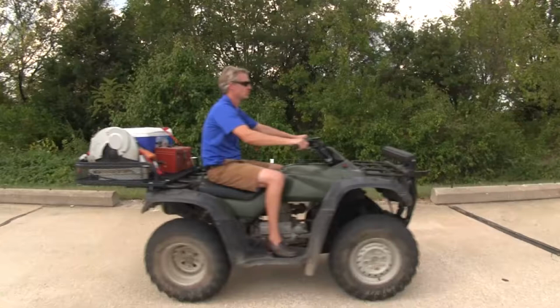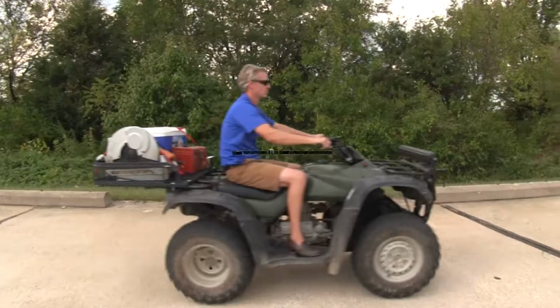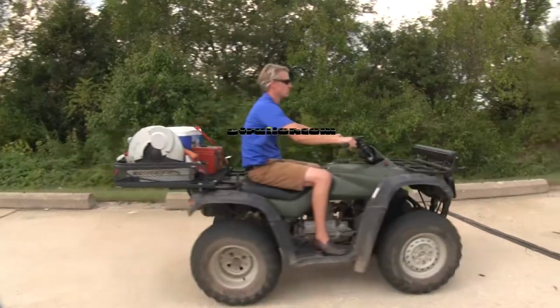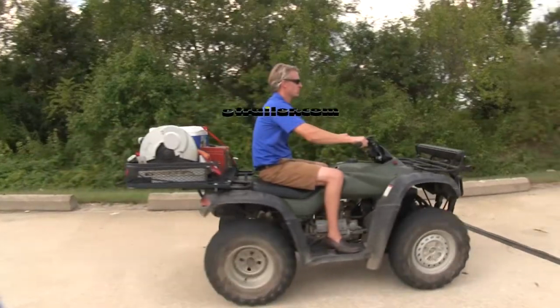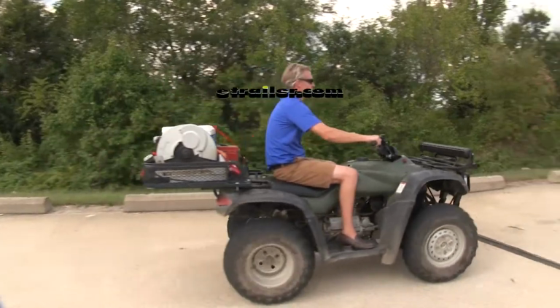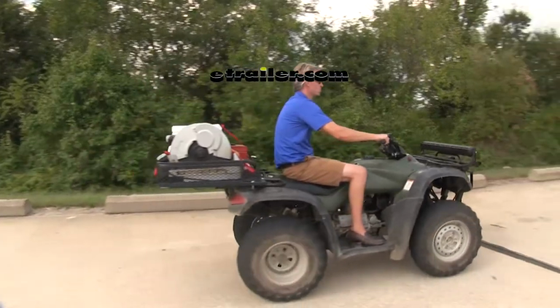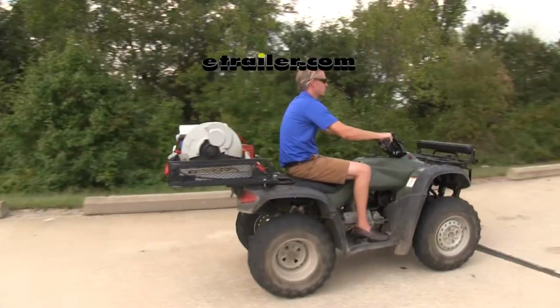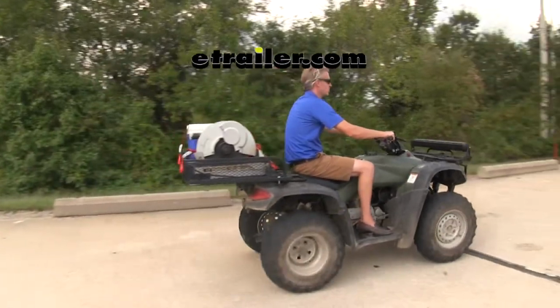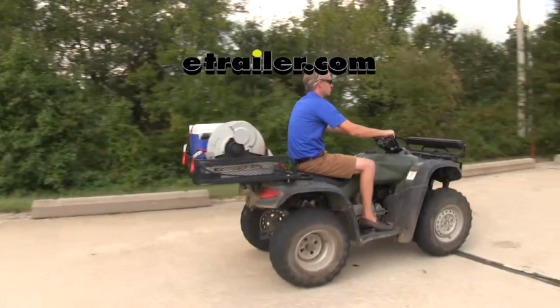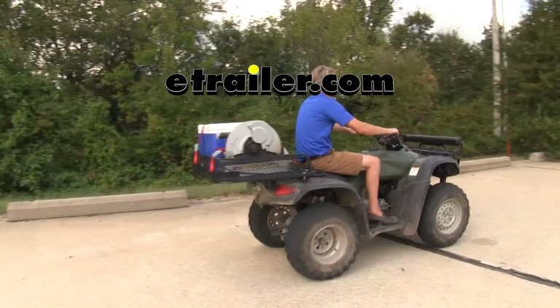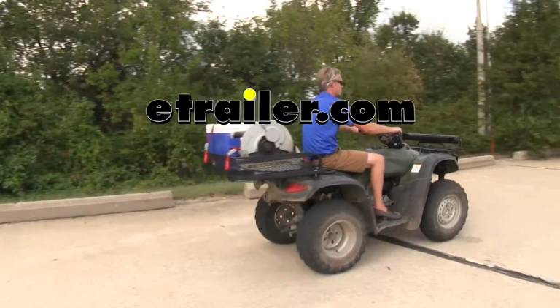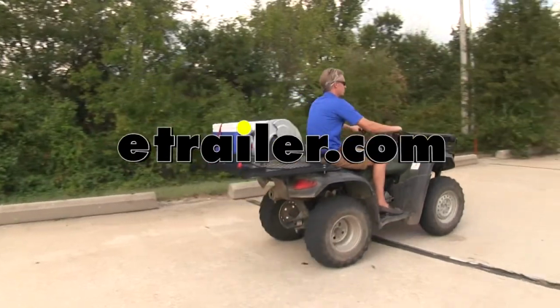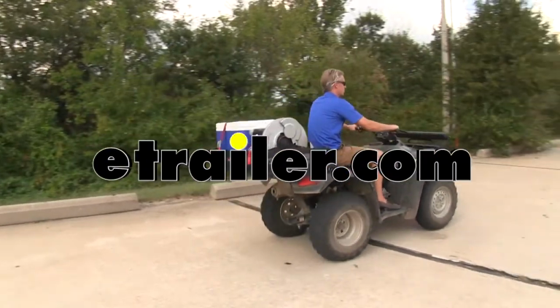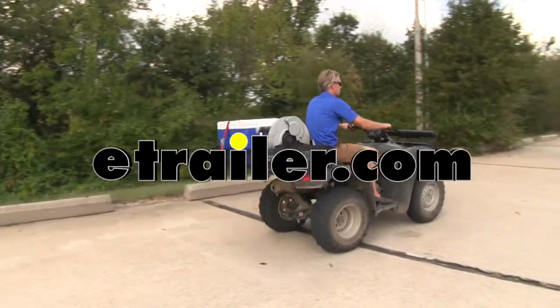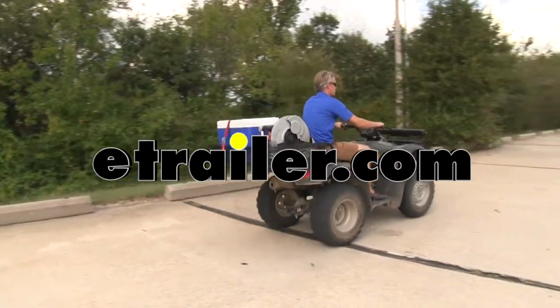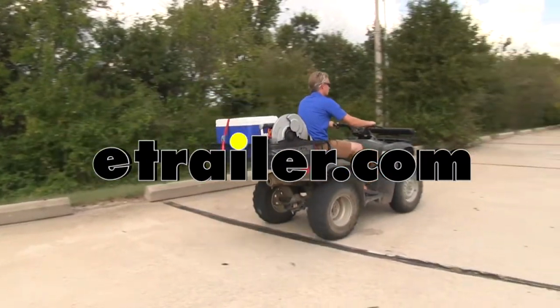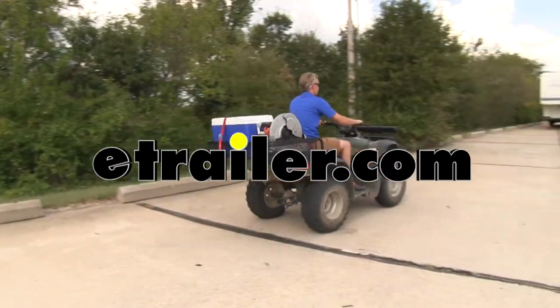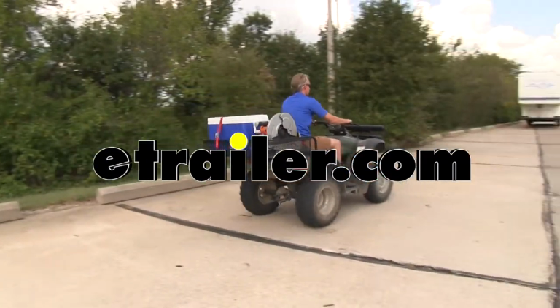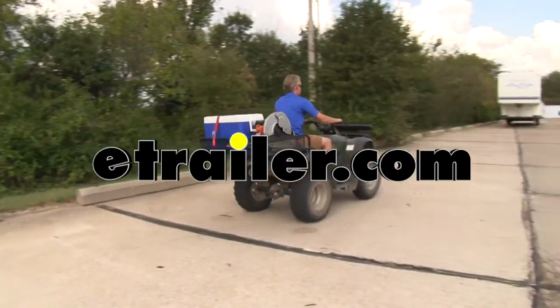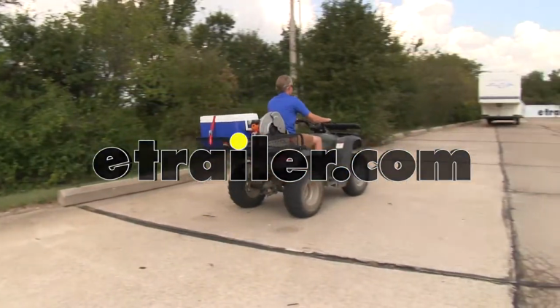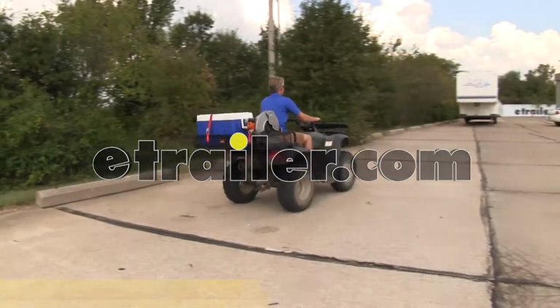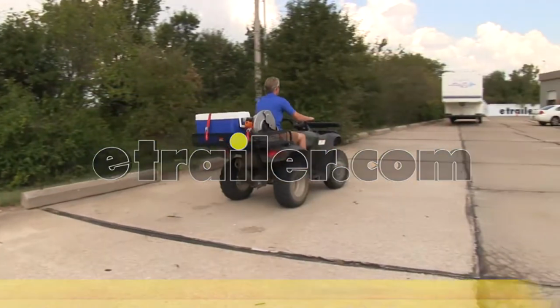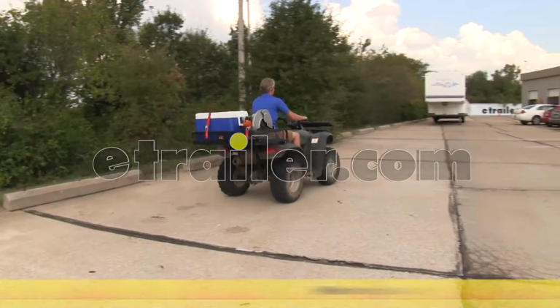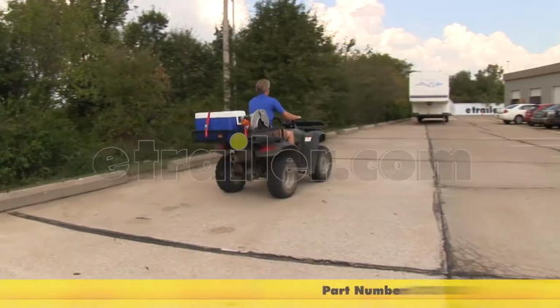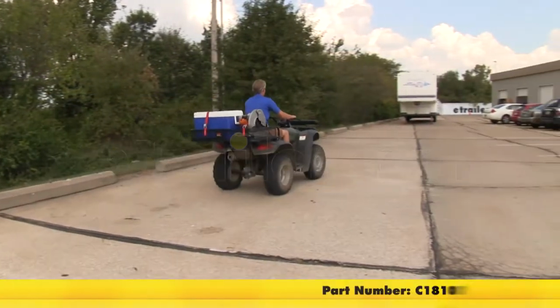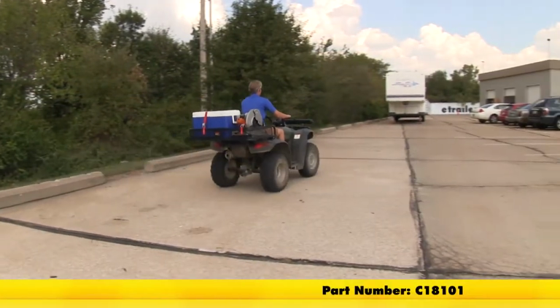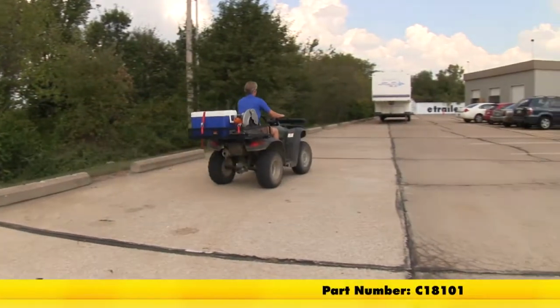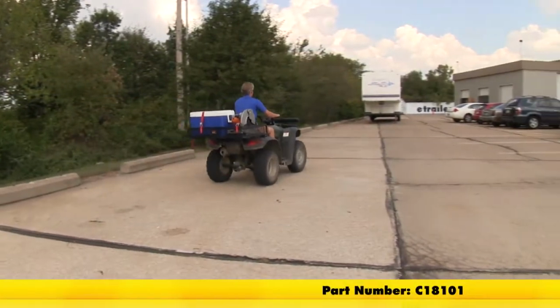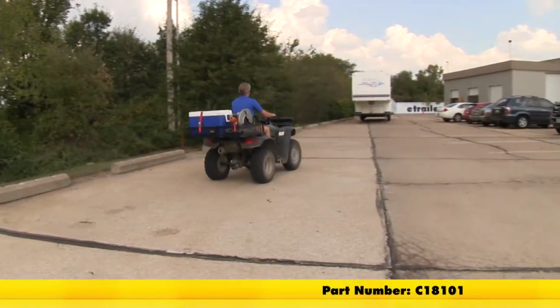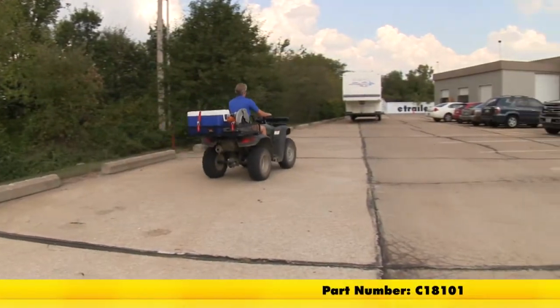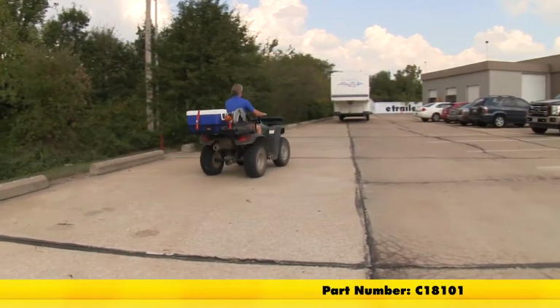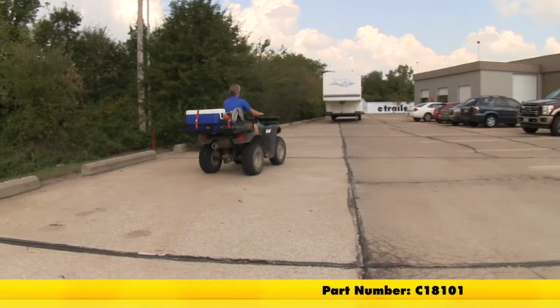Today you're going to be getting a good look at the Curt ATV Cargo Carrier, part number C18101.